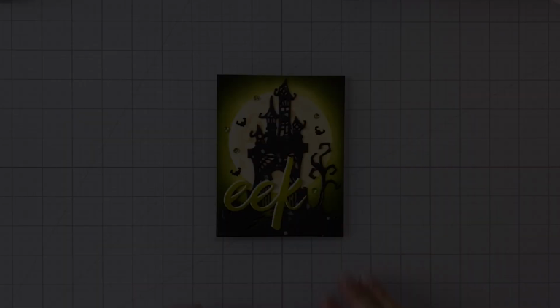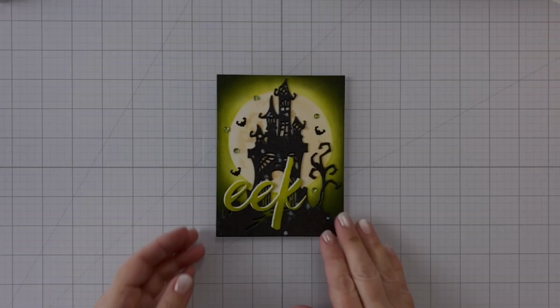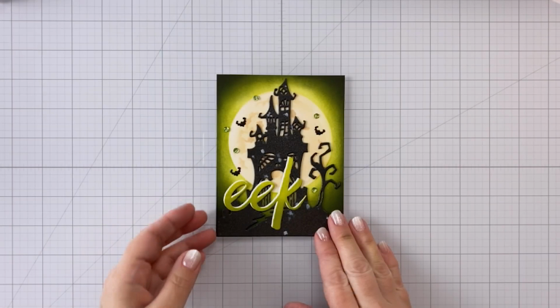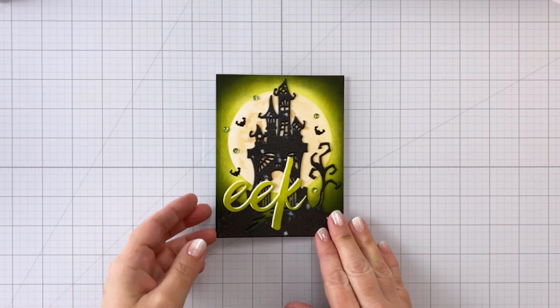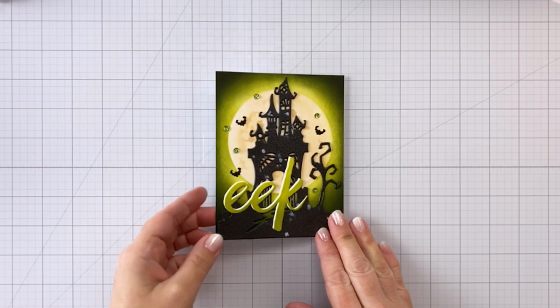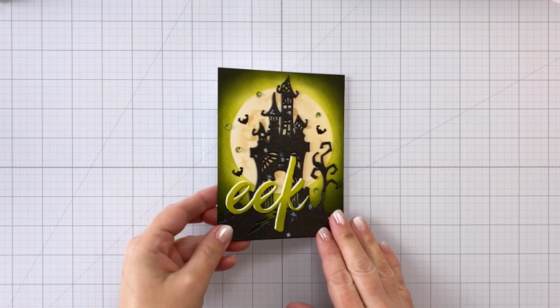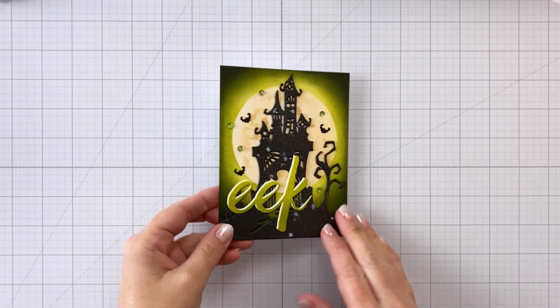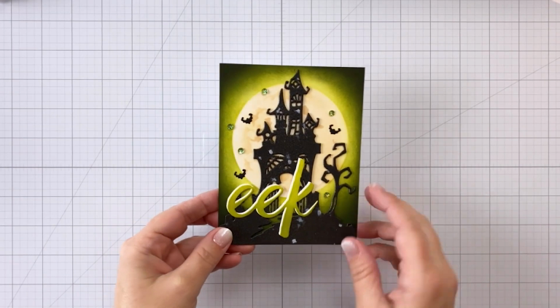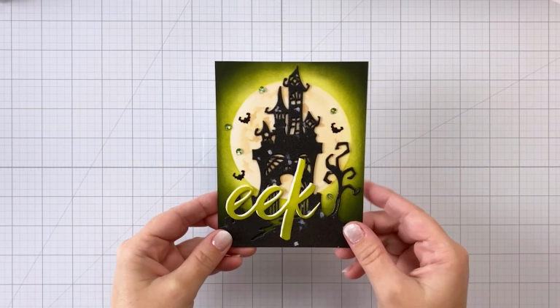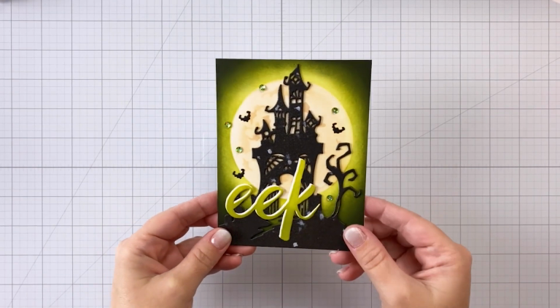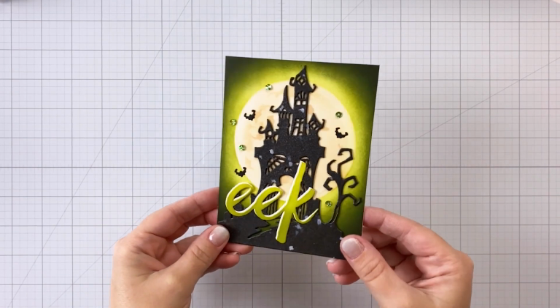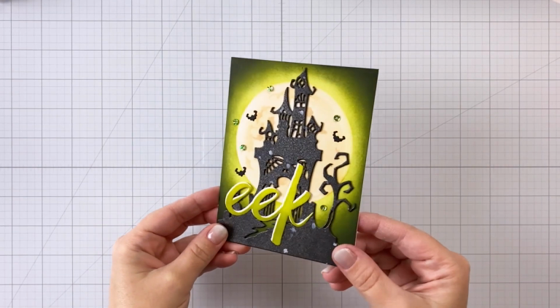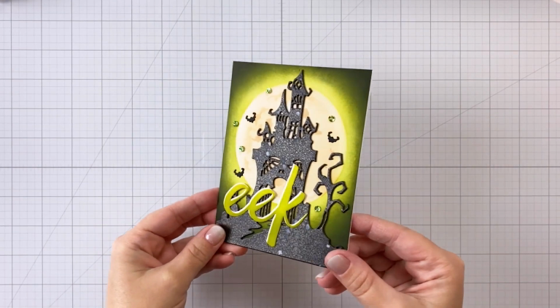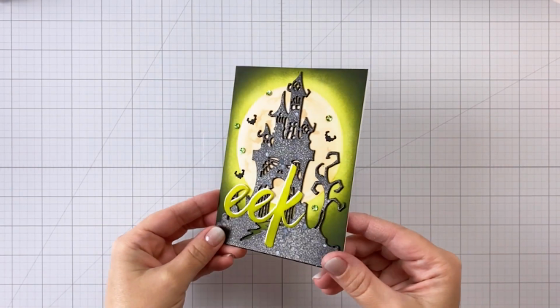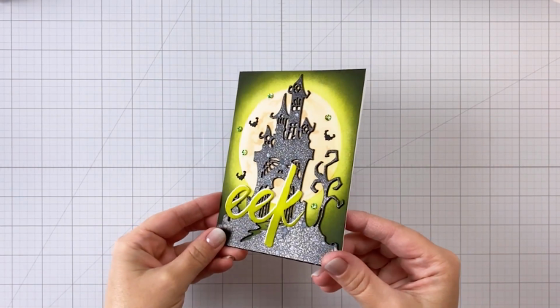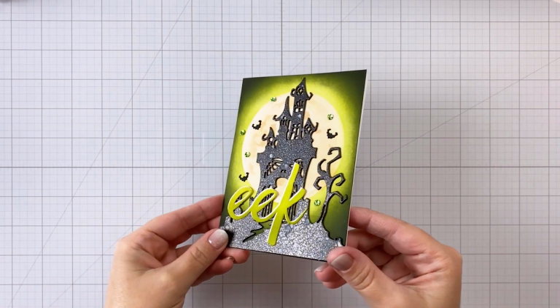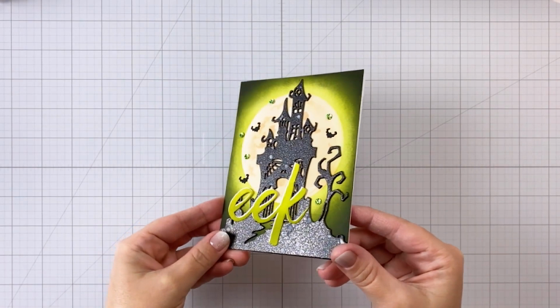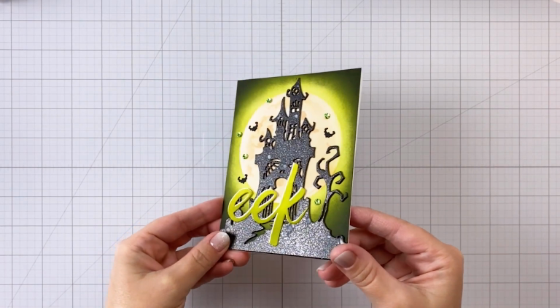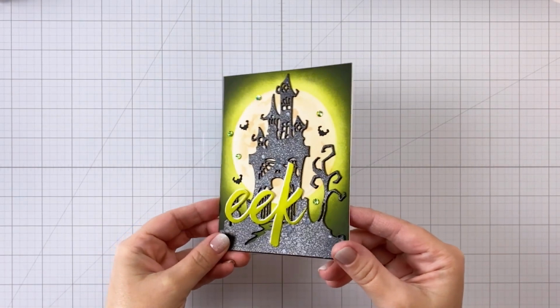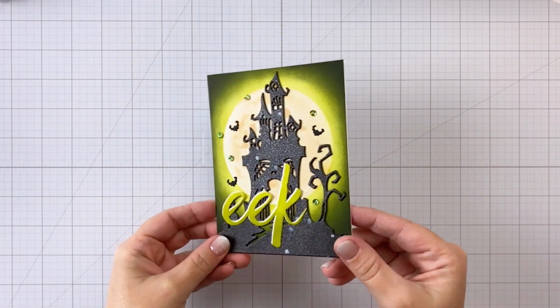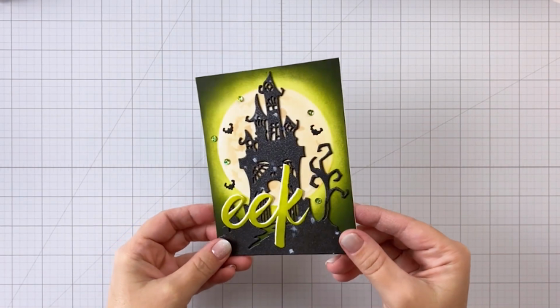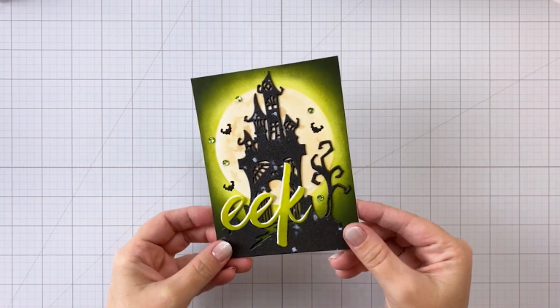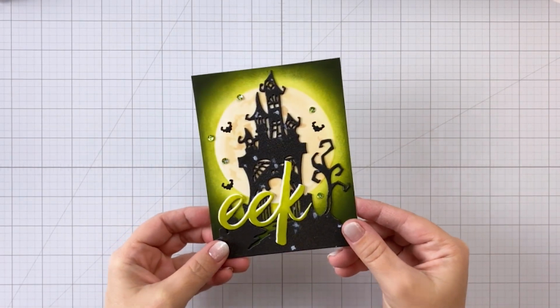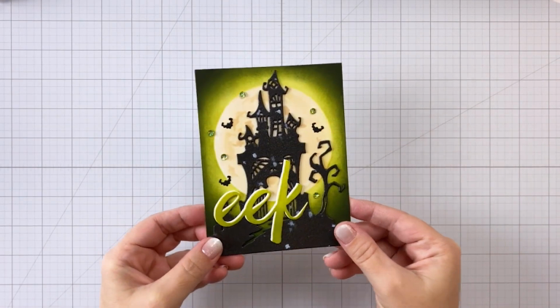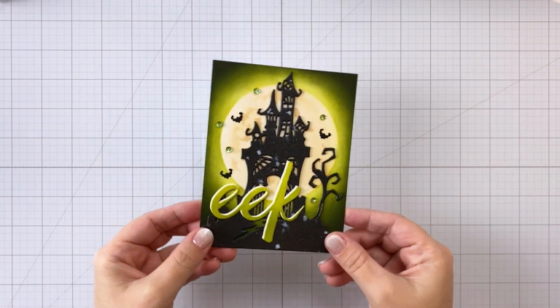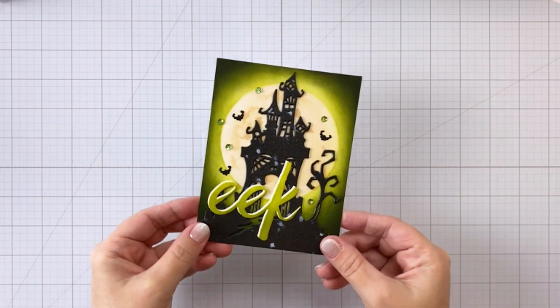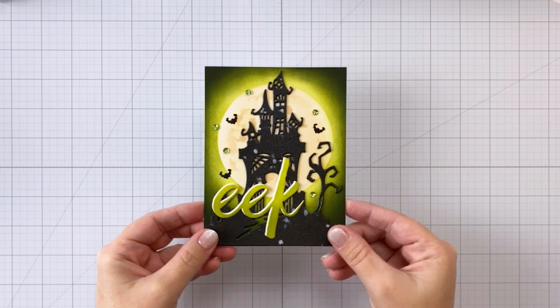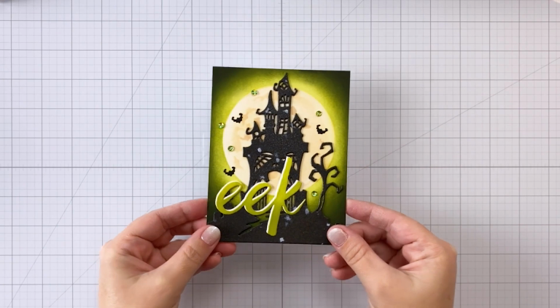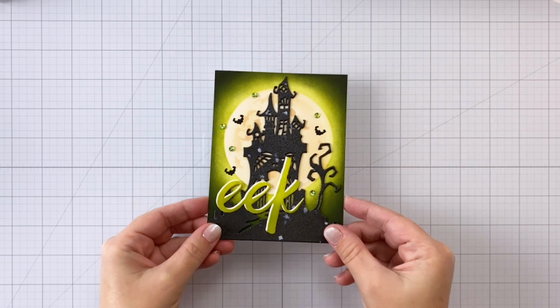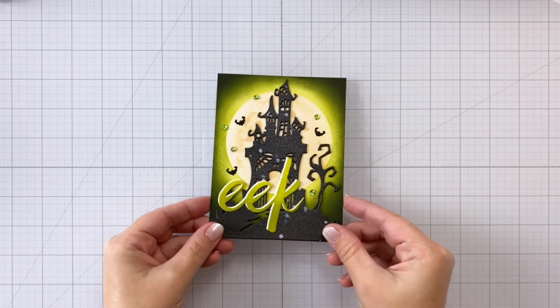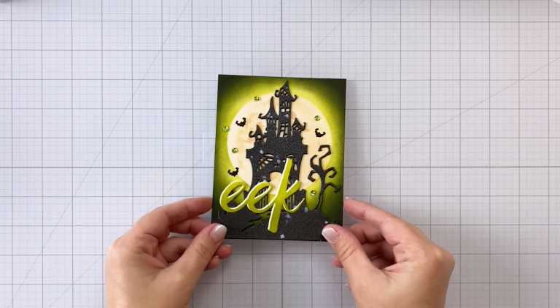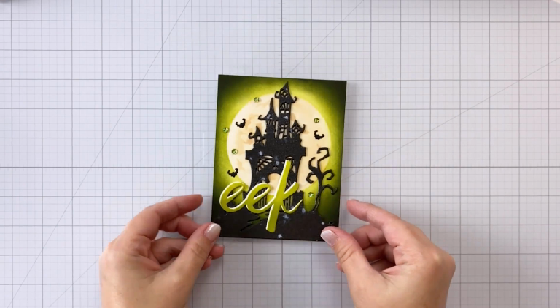Hey guys, it's Charlene. Today I'm going to share with you how to make the perfect nighttime sky. So let's dive in.